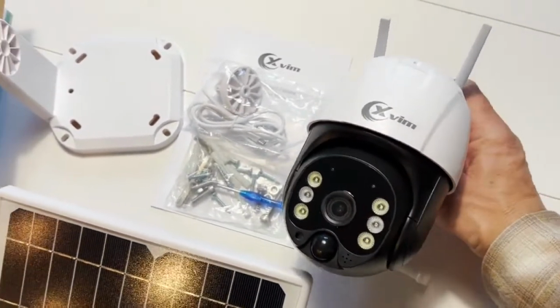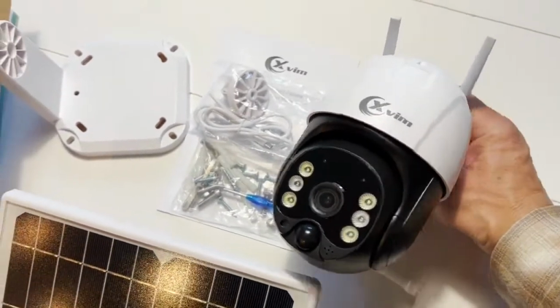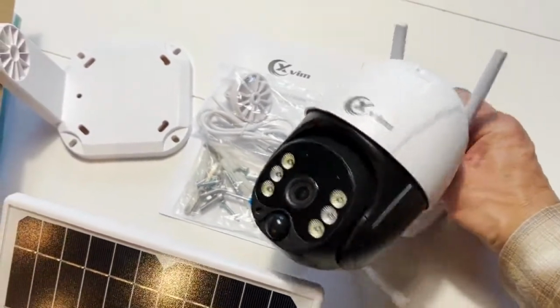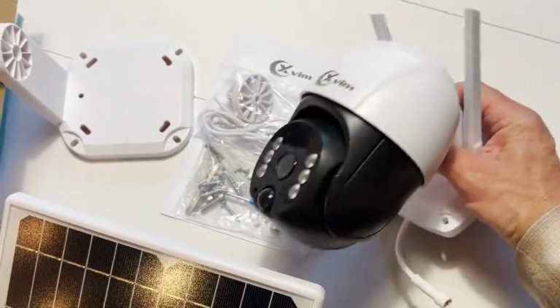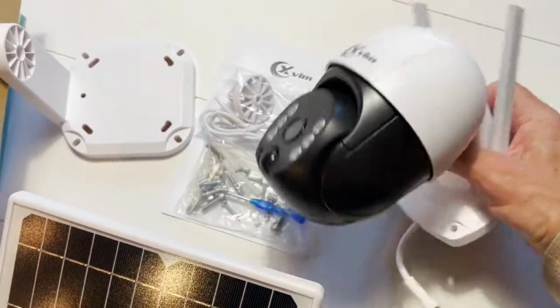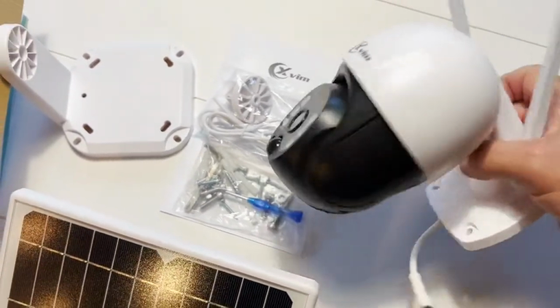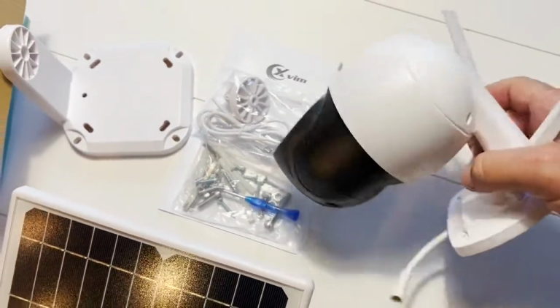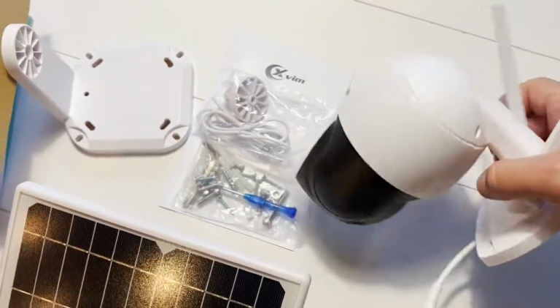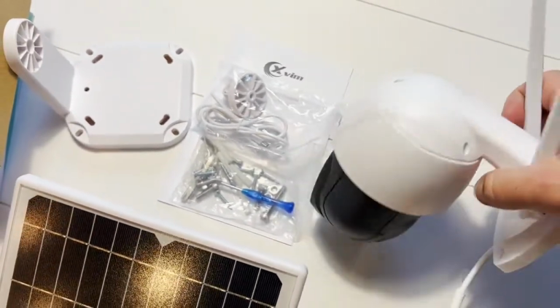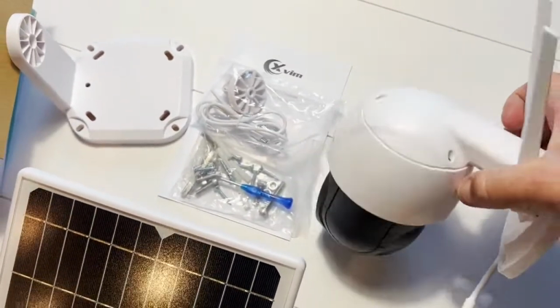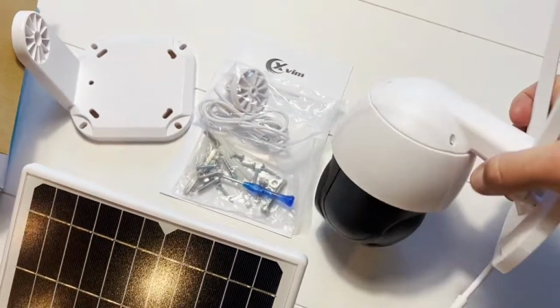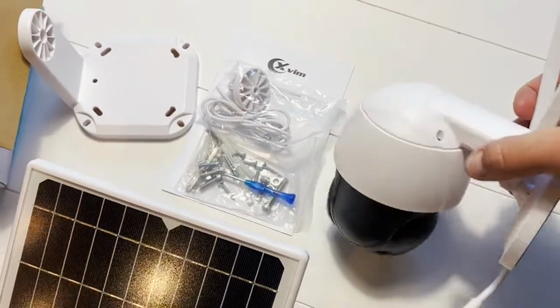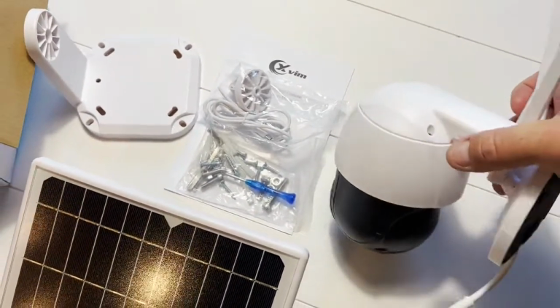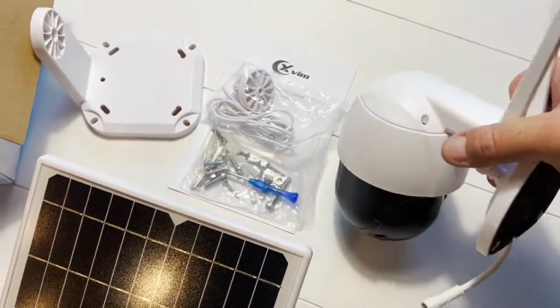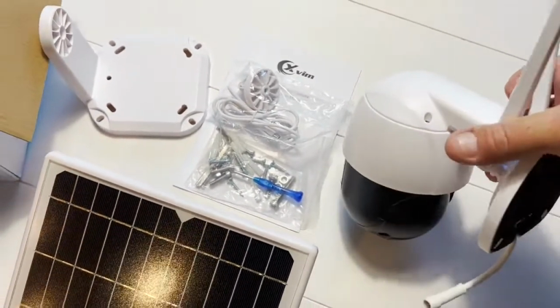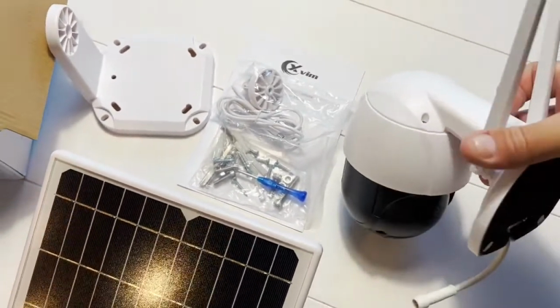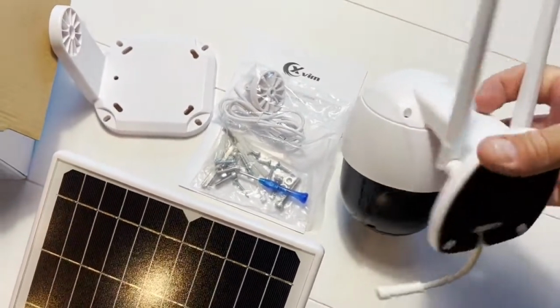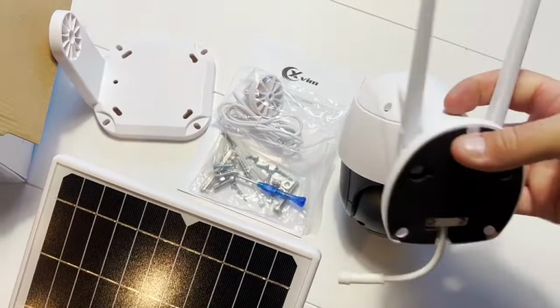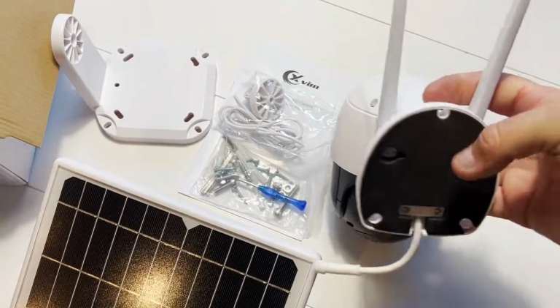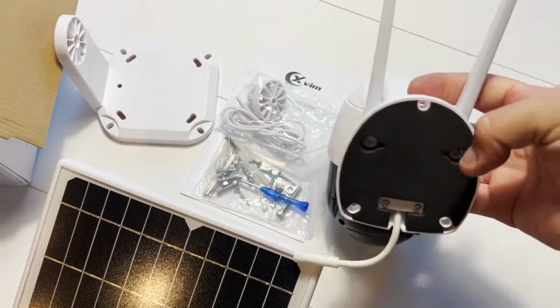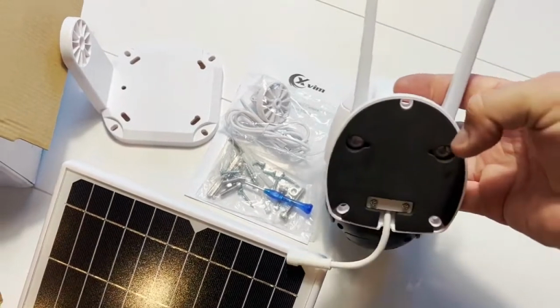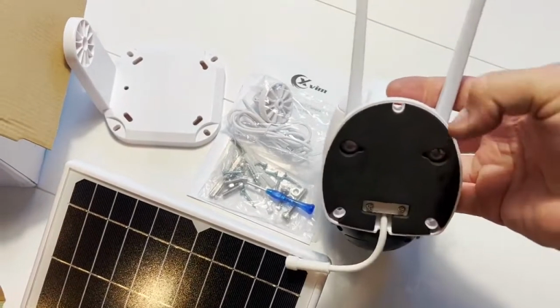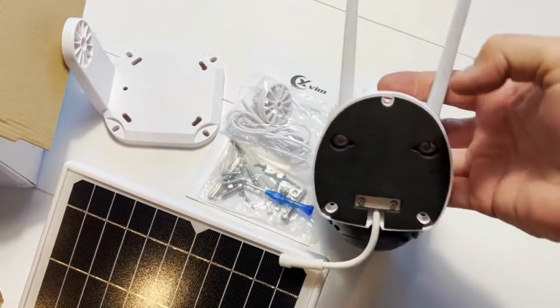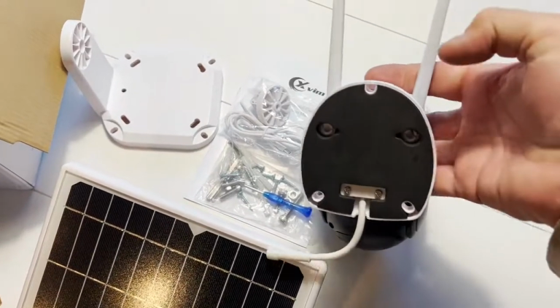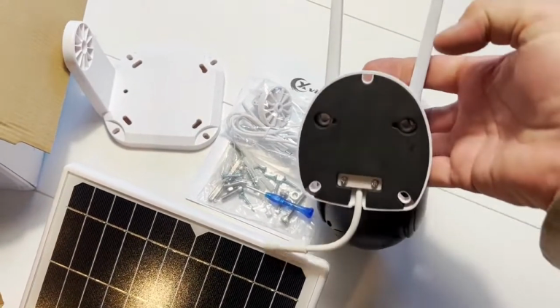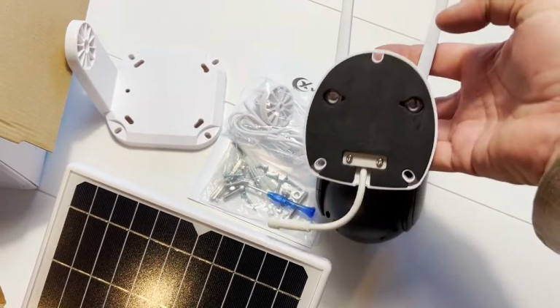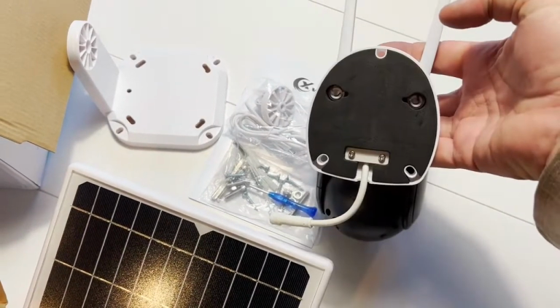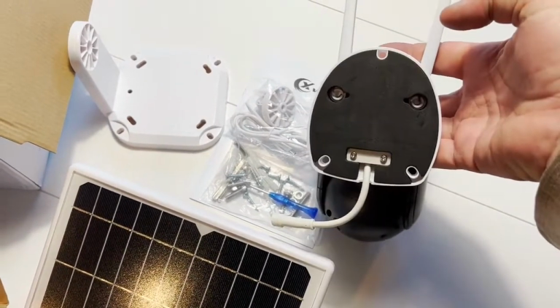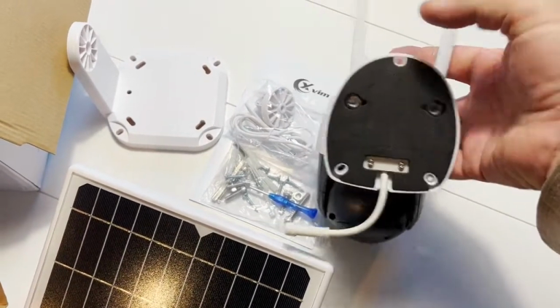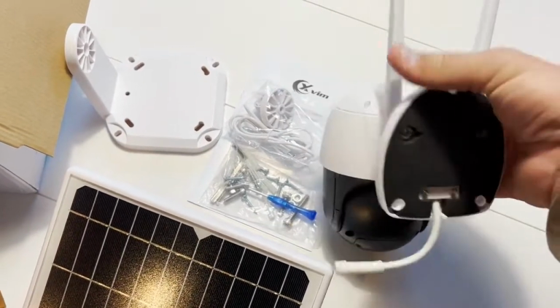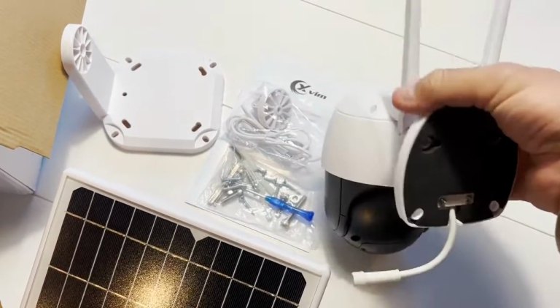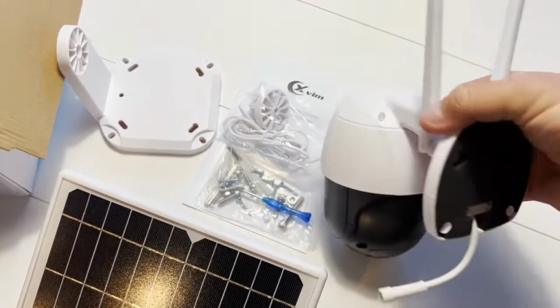The app connects right away. It's a very, very good security camera.